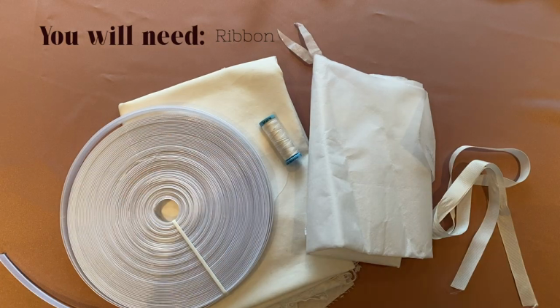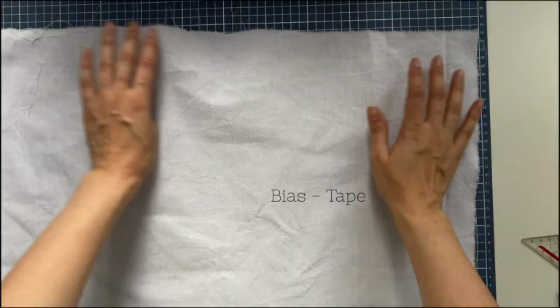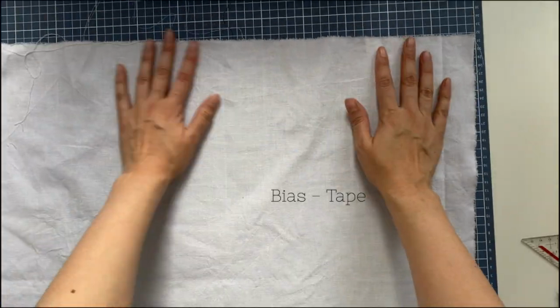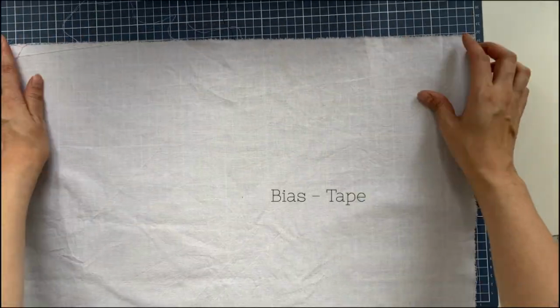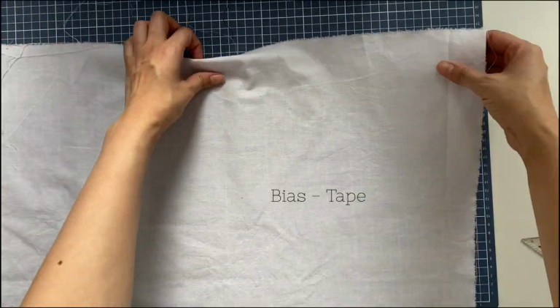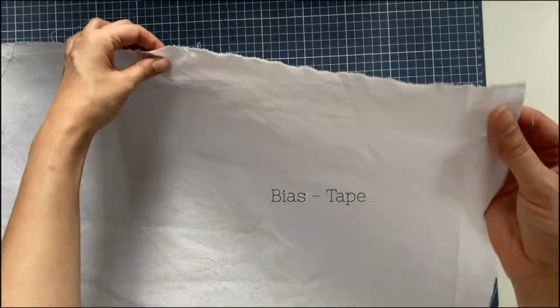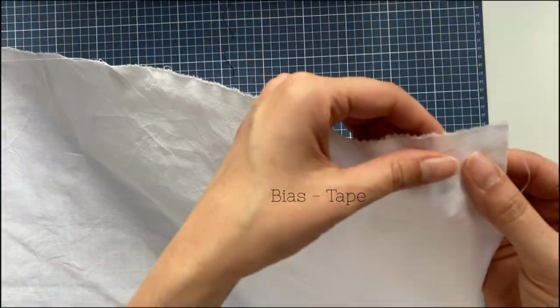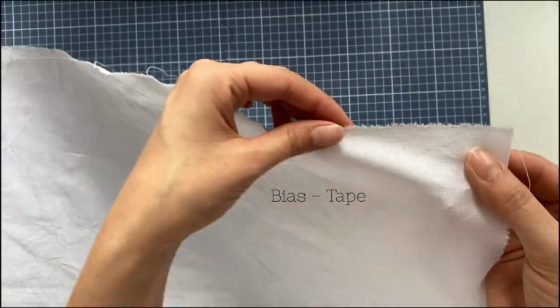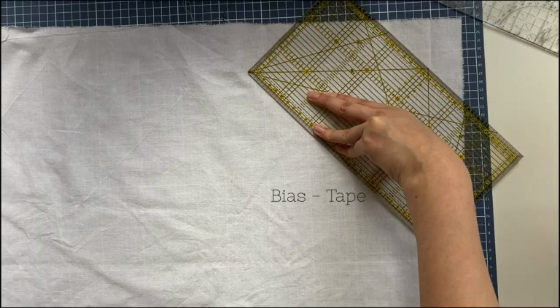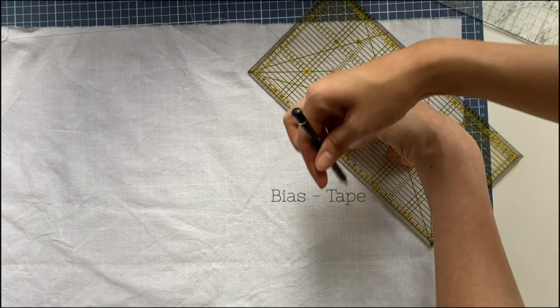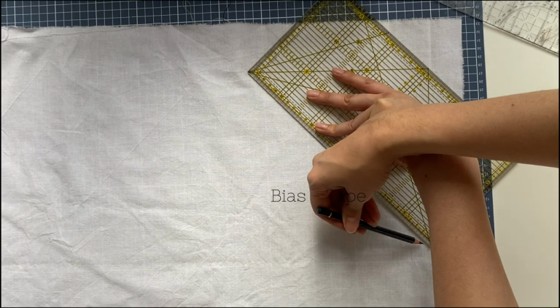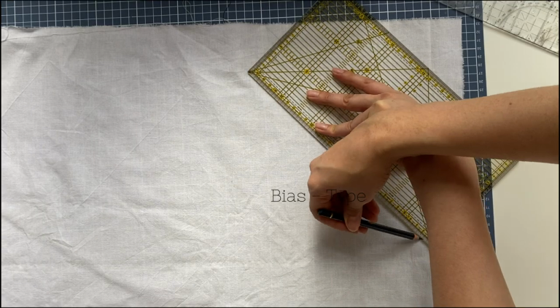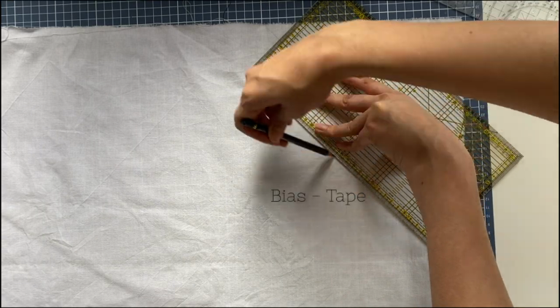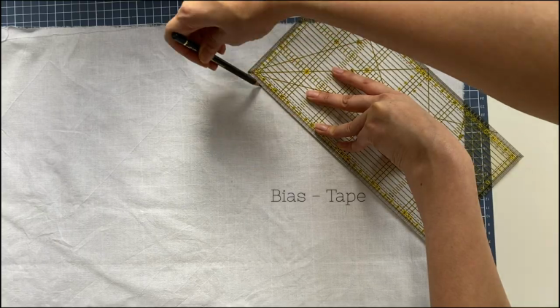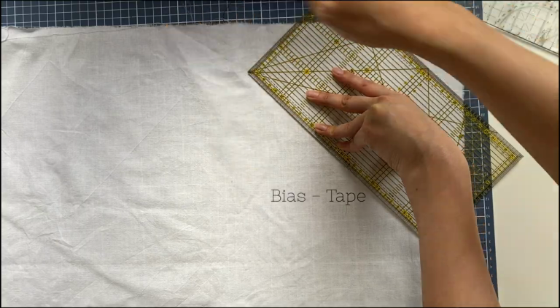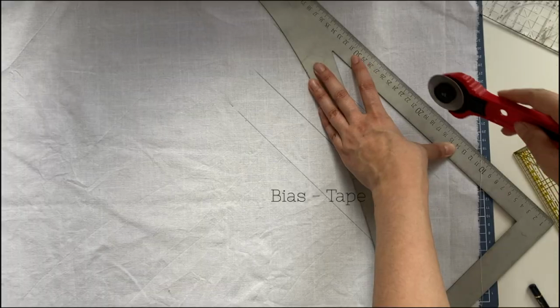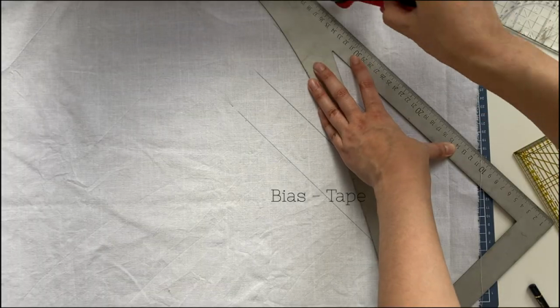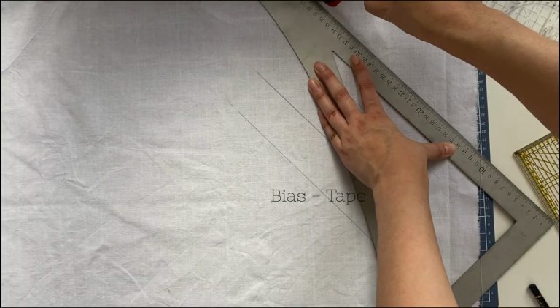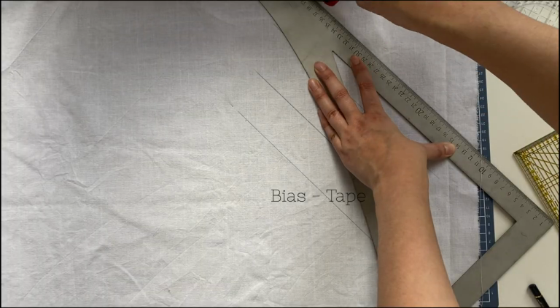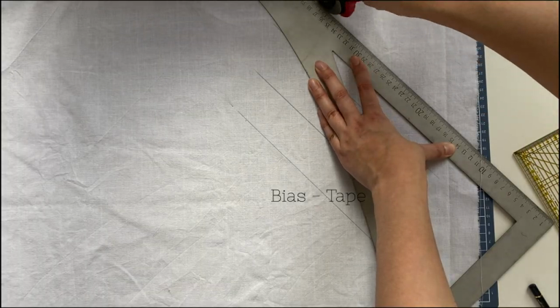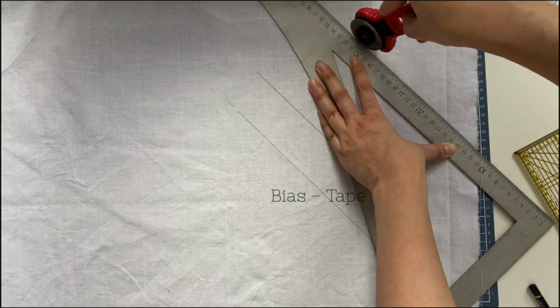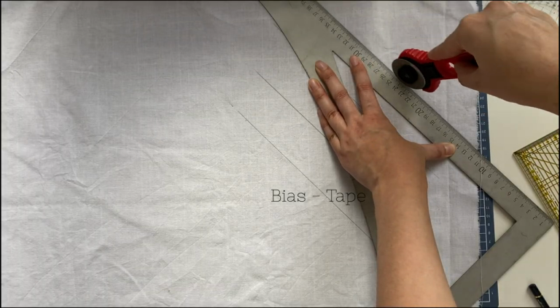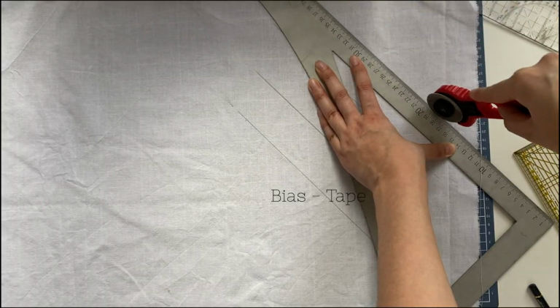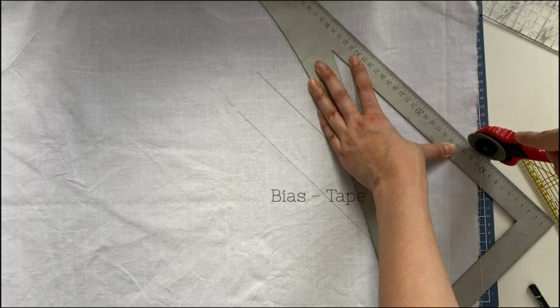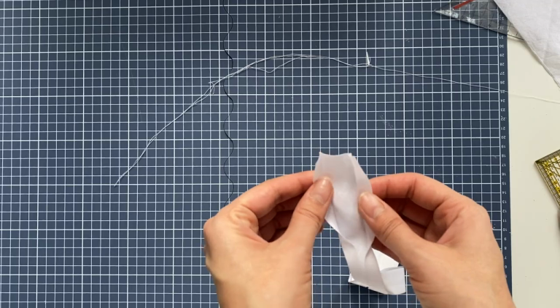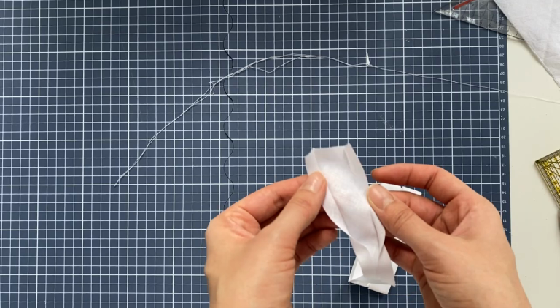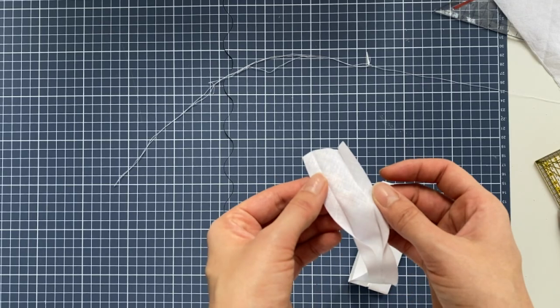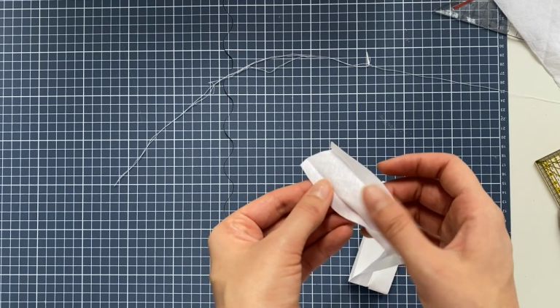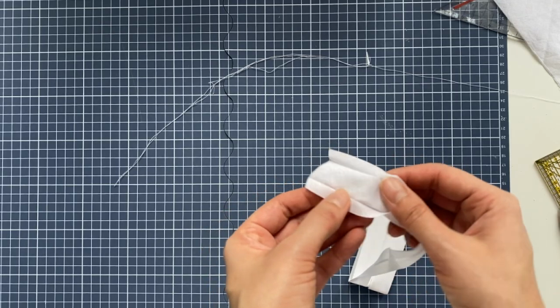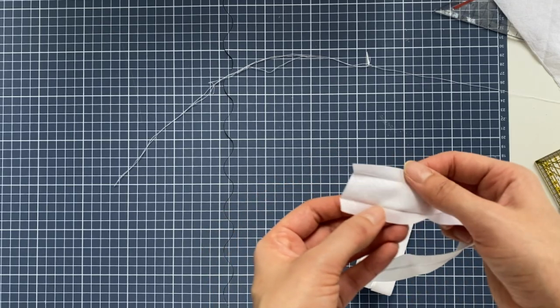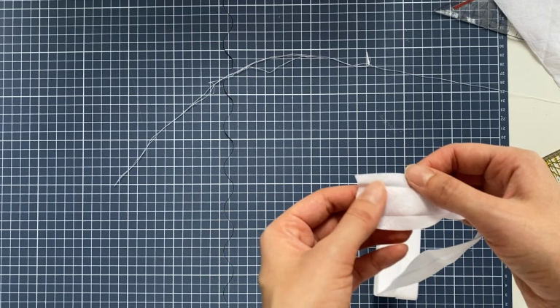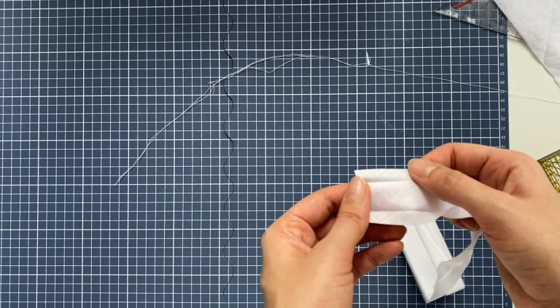I finished my stays off with bias tape, which you can make yourself or buy in a store — your choice.